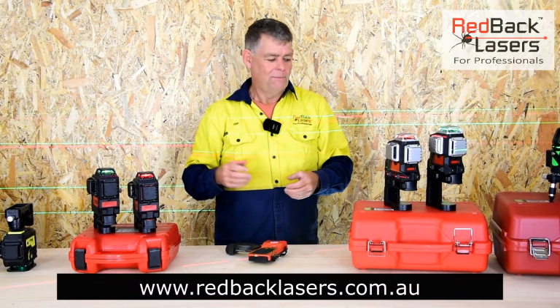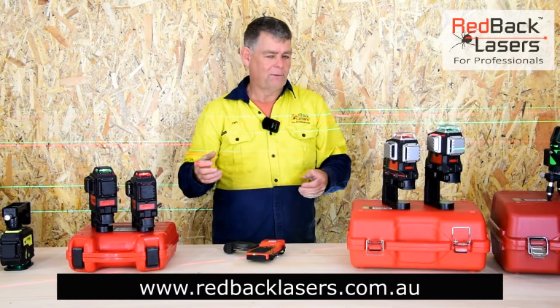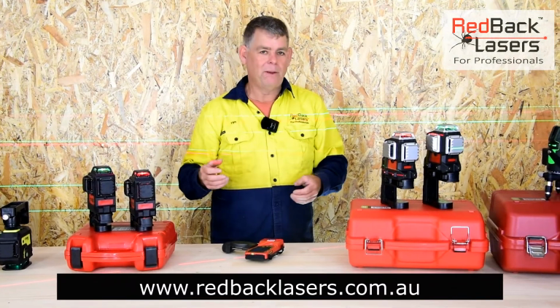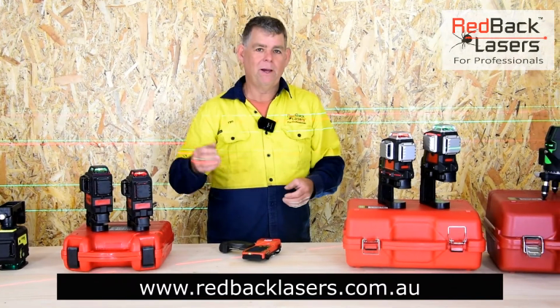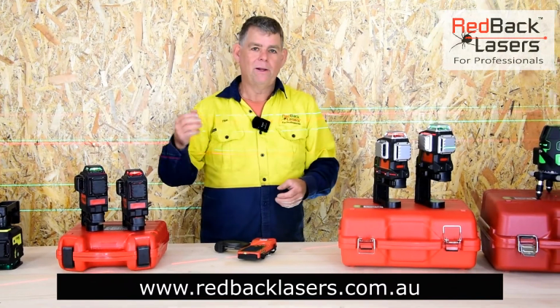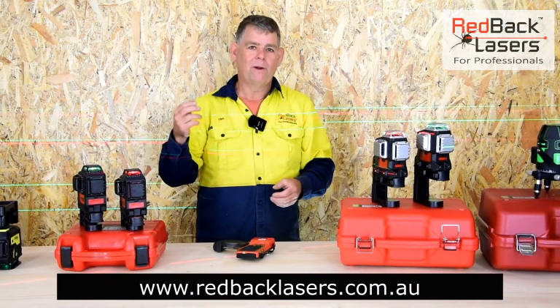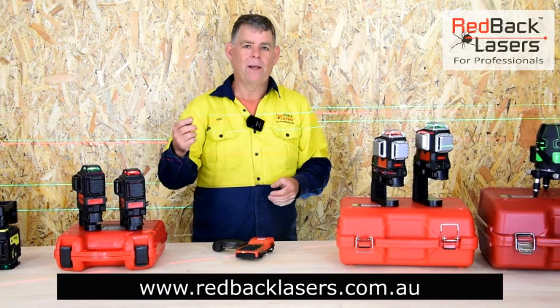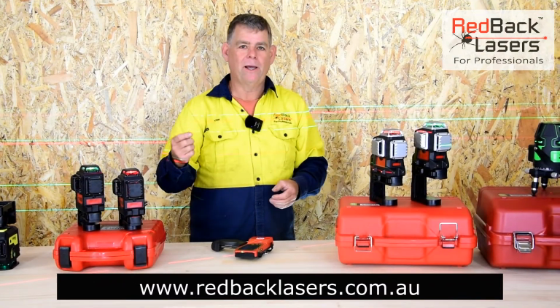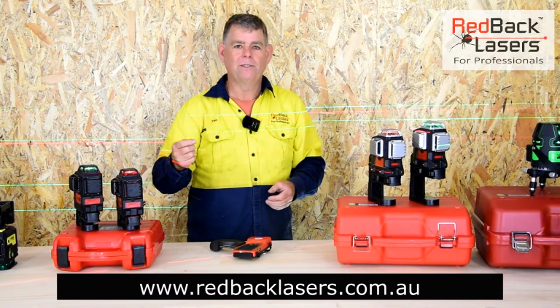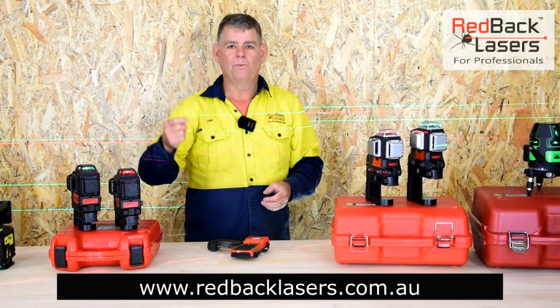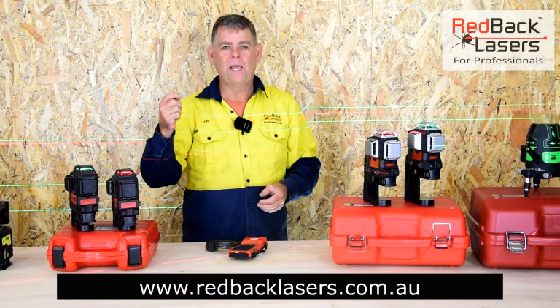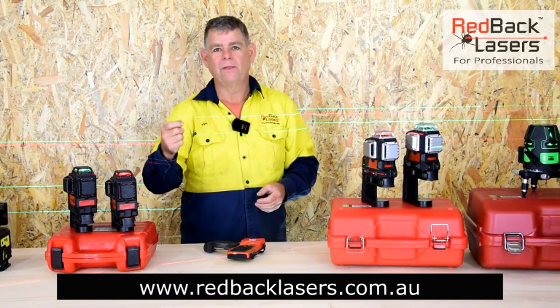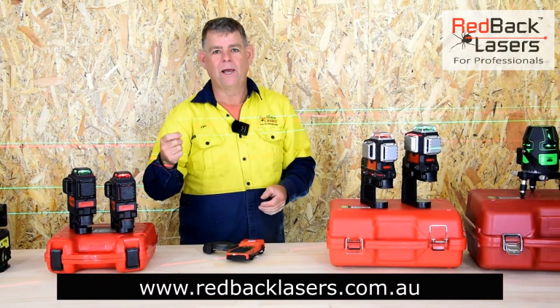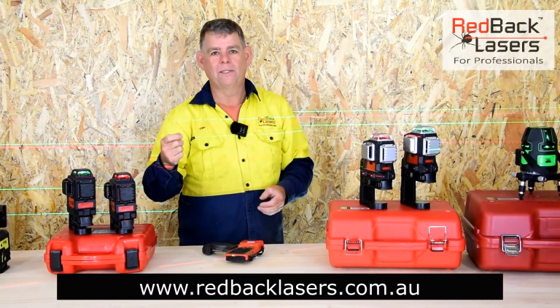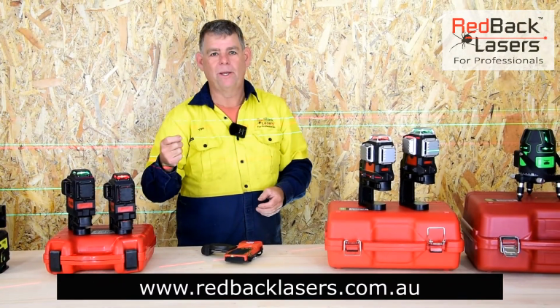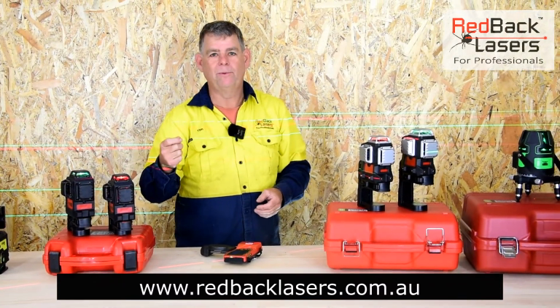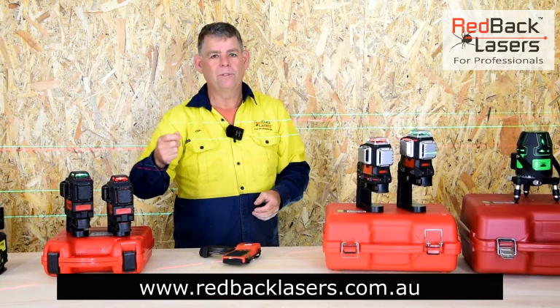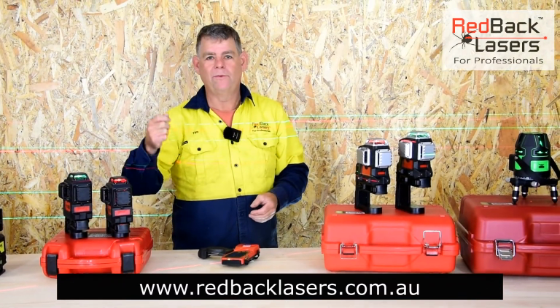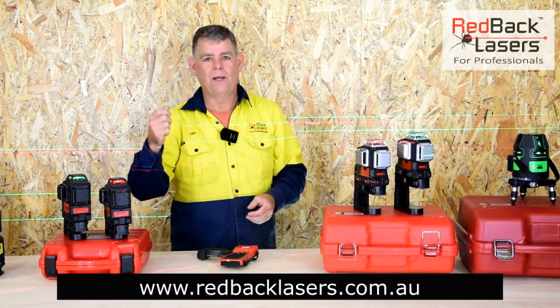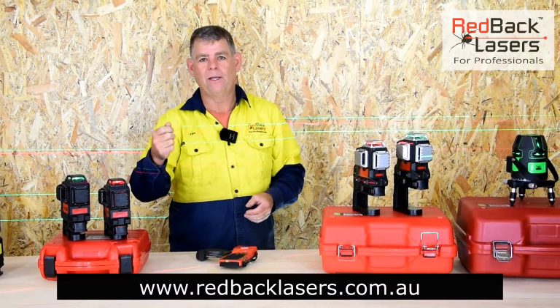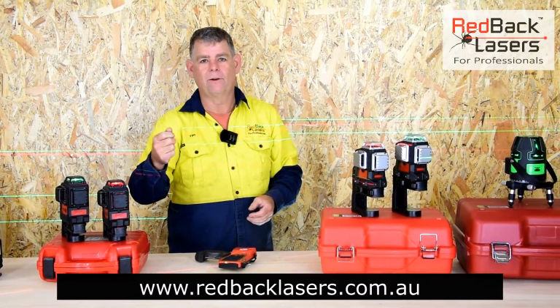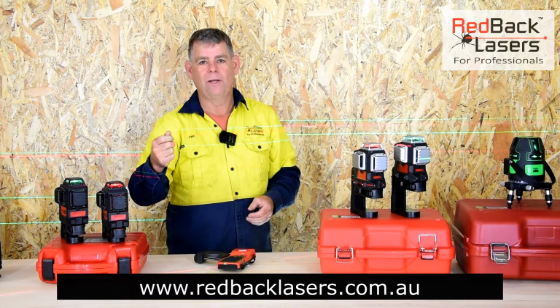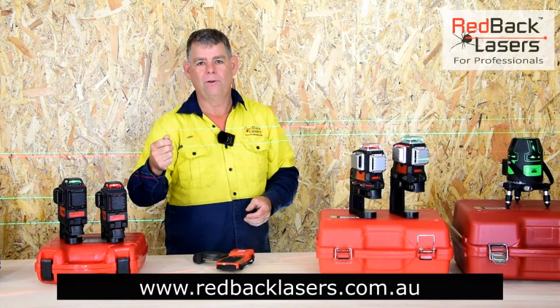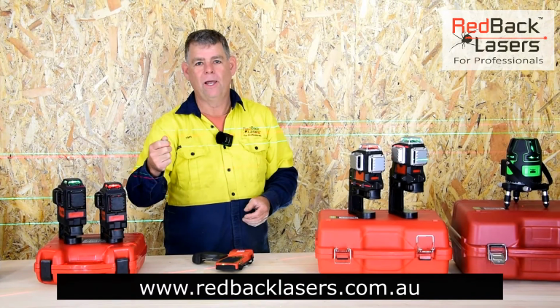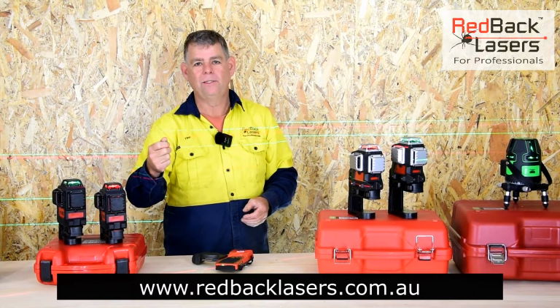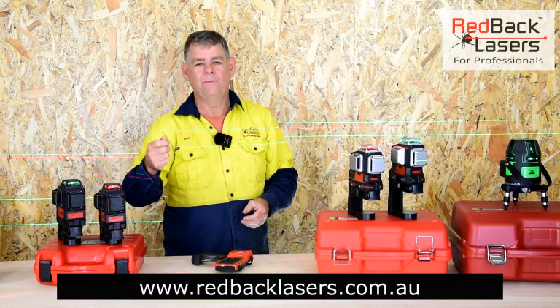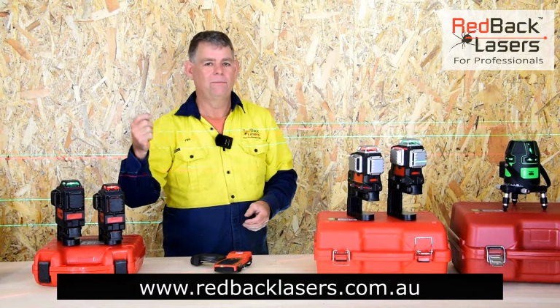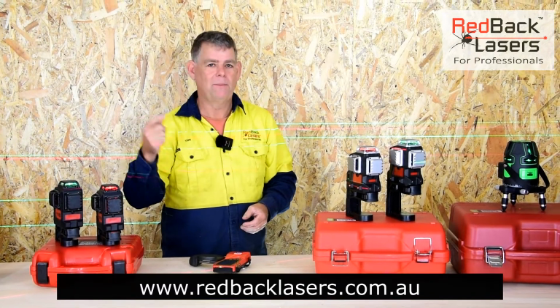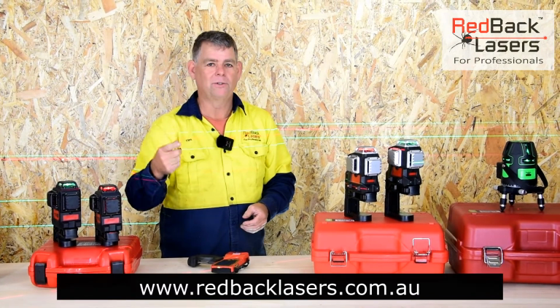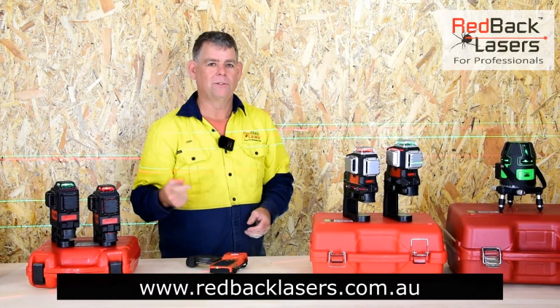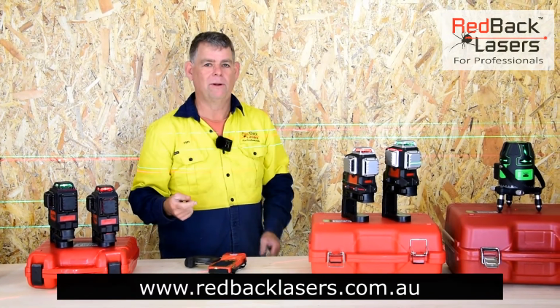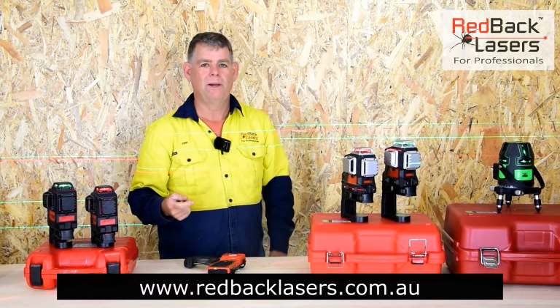Remember, Redback Lasers — we are the laser people. So if you're going to get a new laser, make sure it's a Redback.